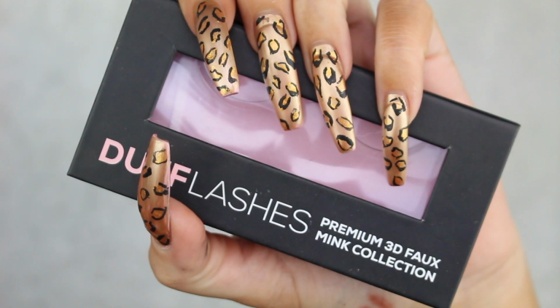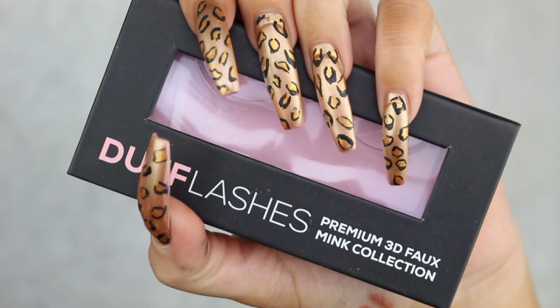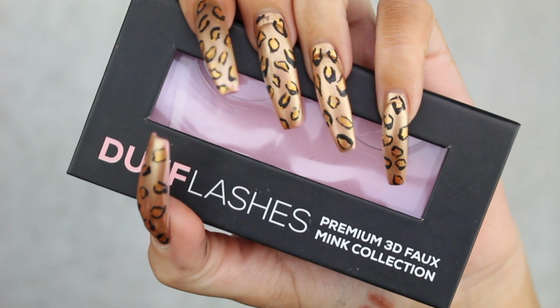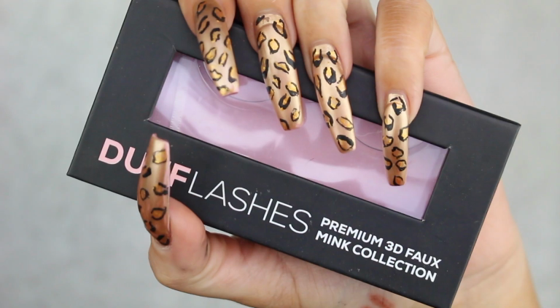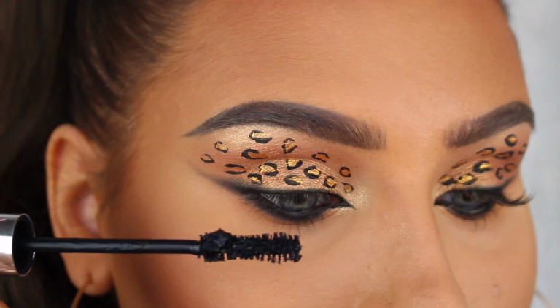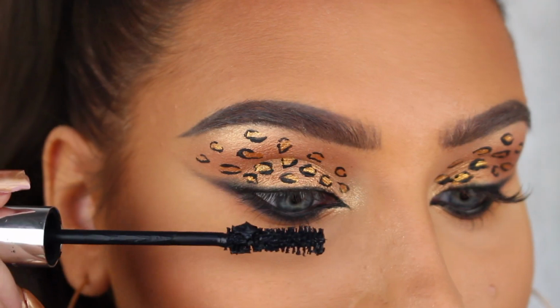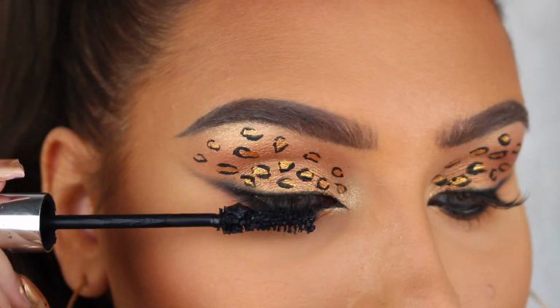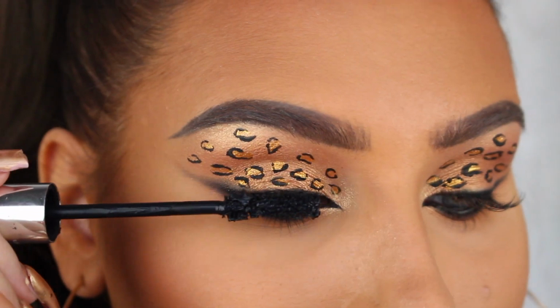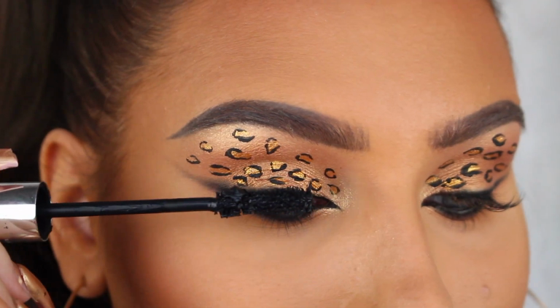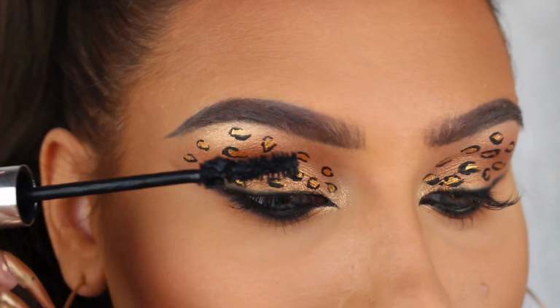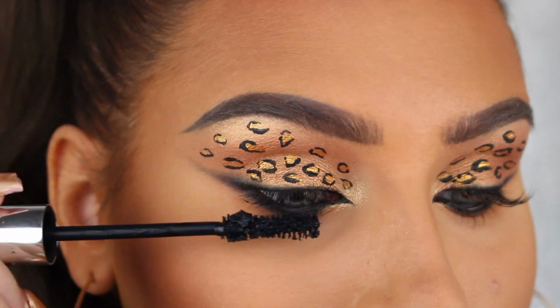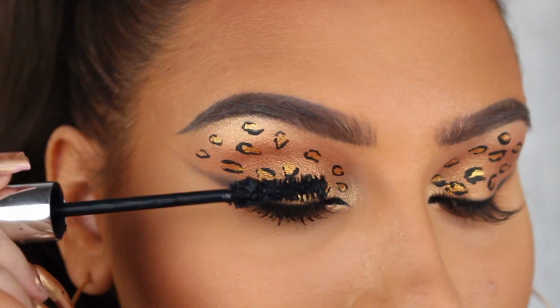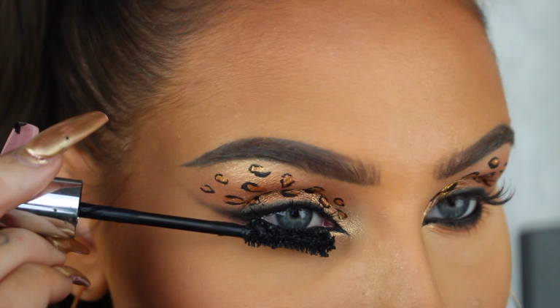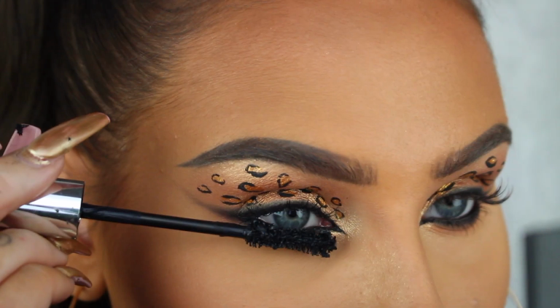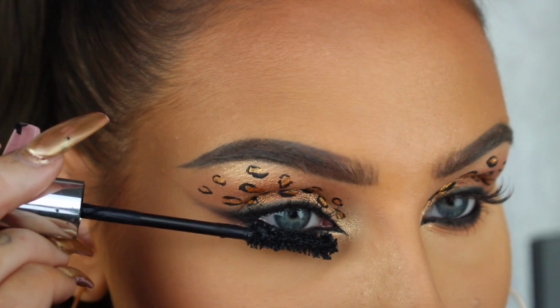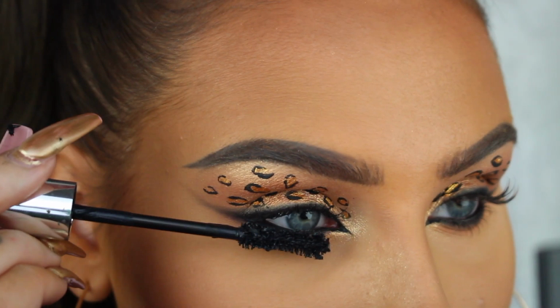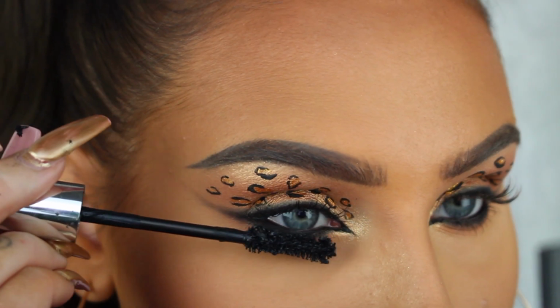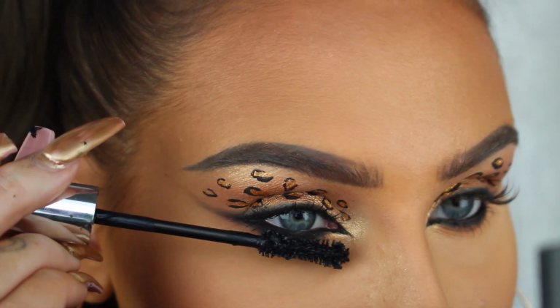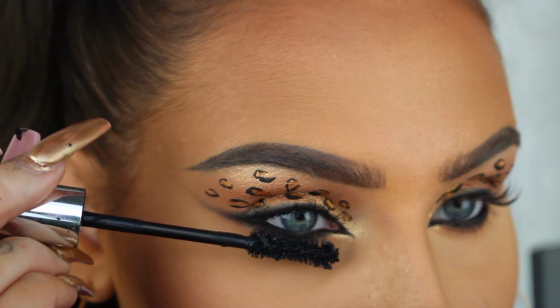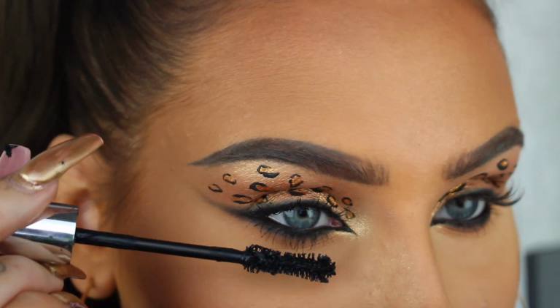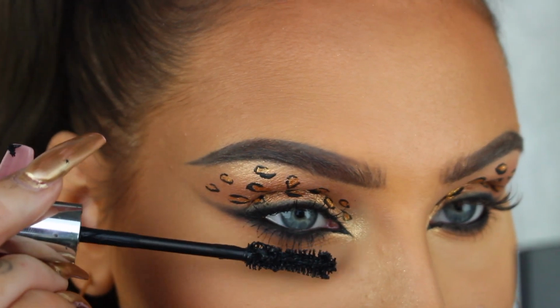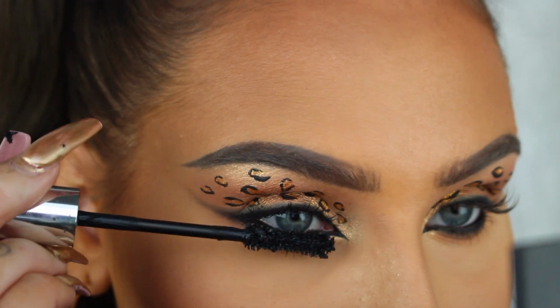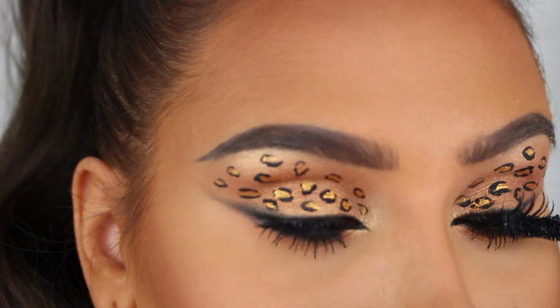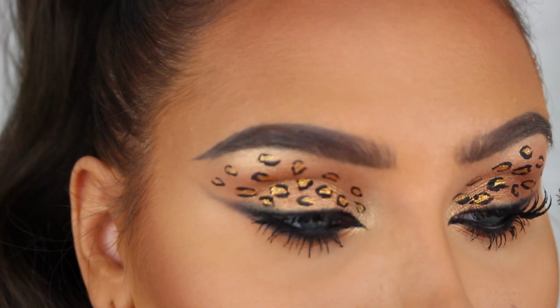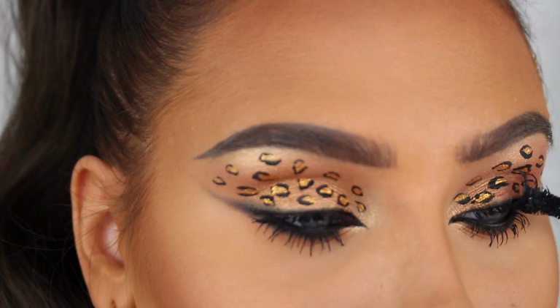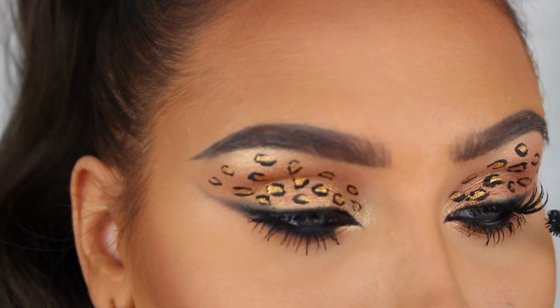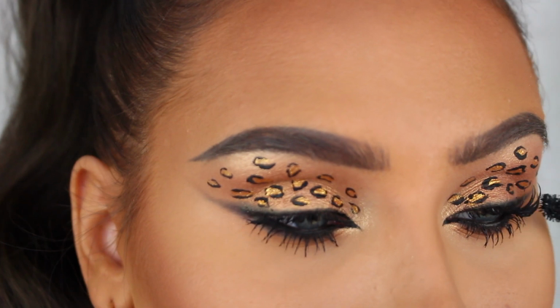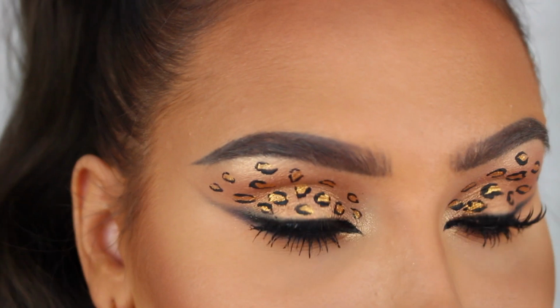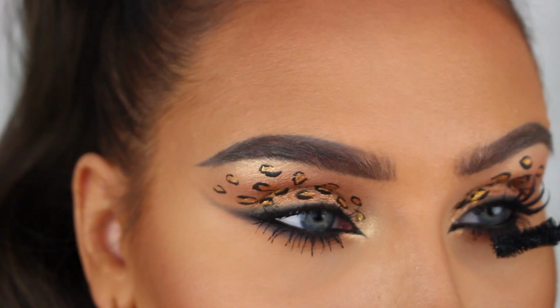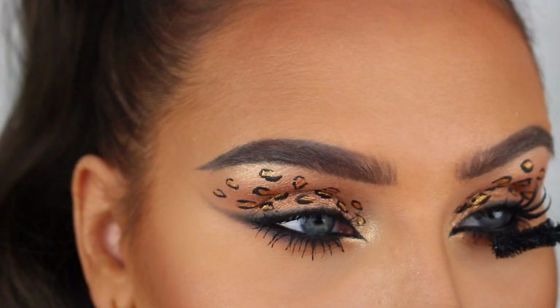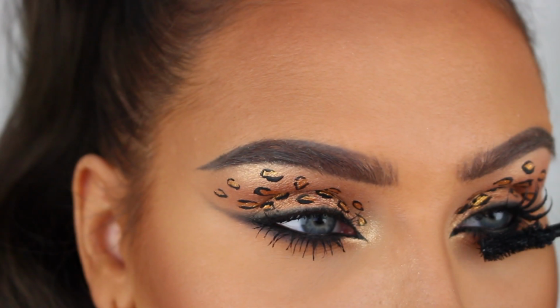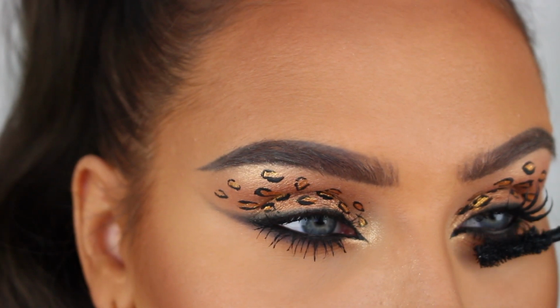To complete this eye look I'm now just gonna apply some mascara and my new favorite lashes.